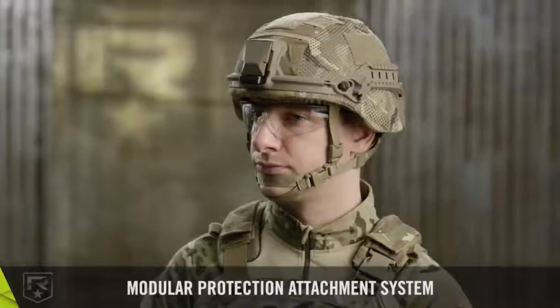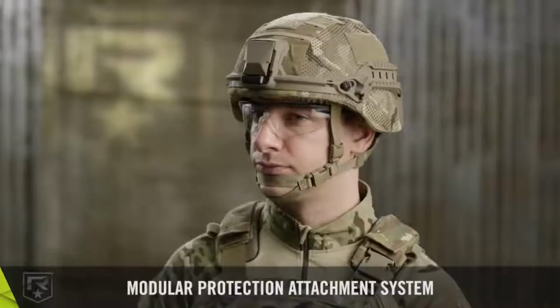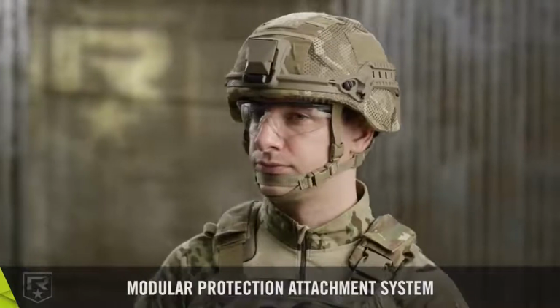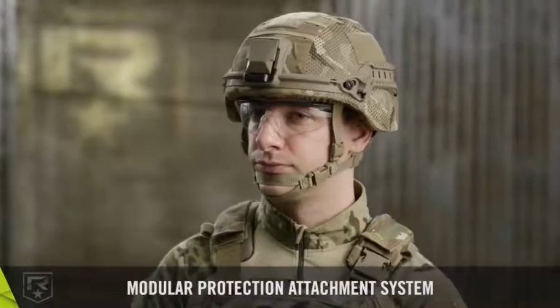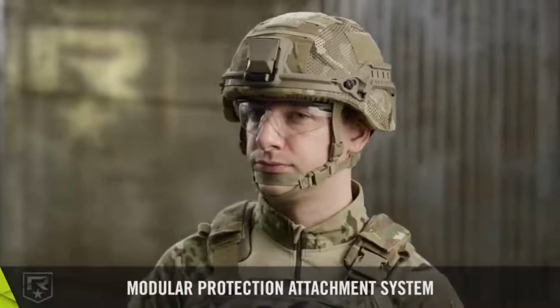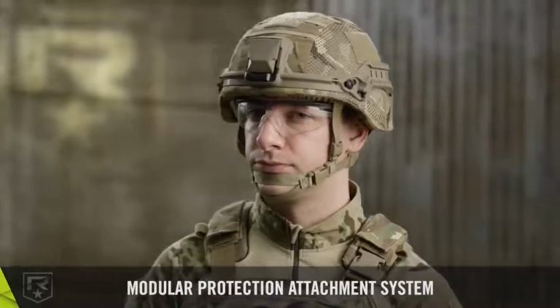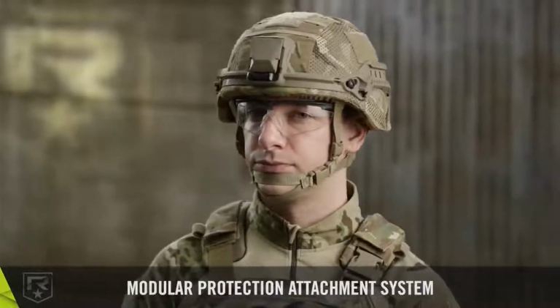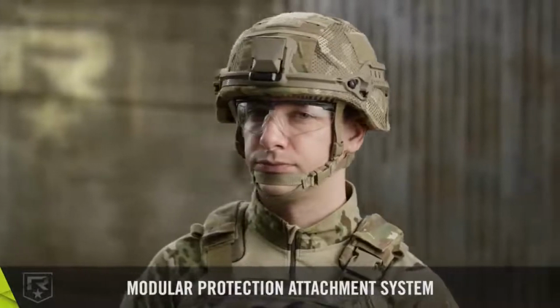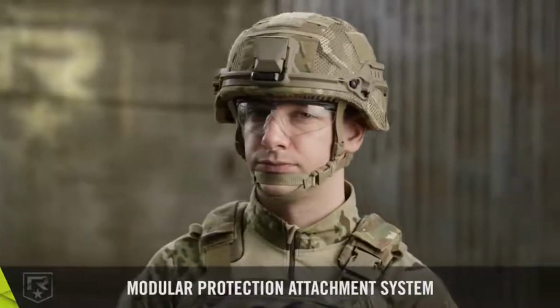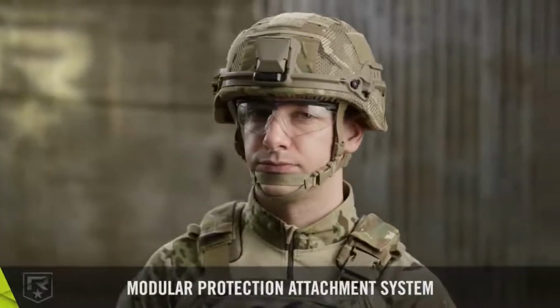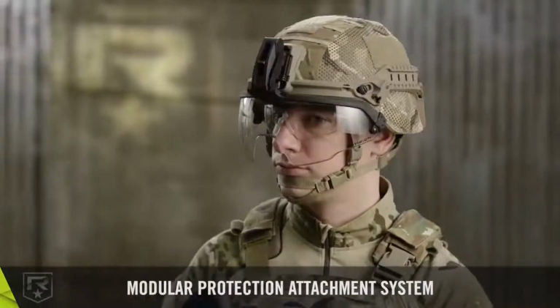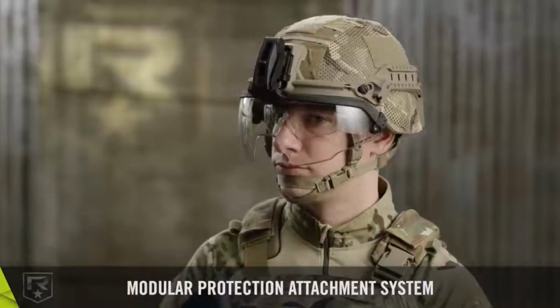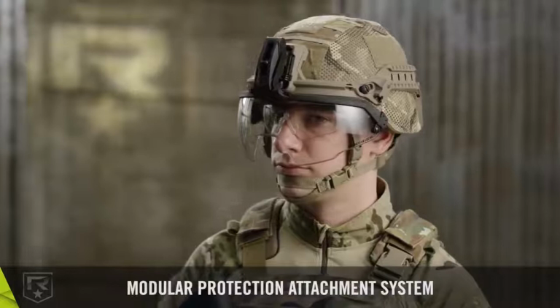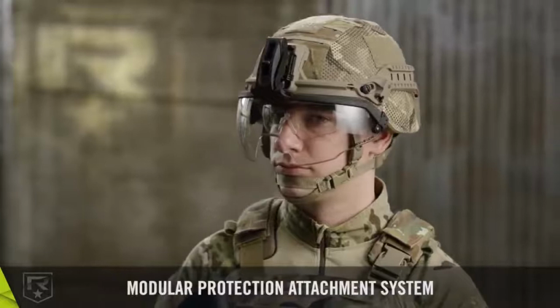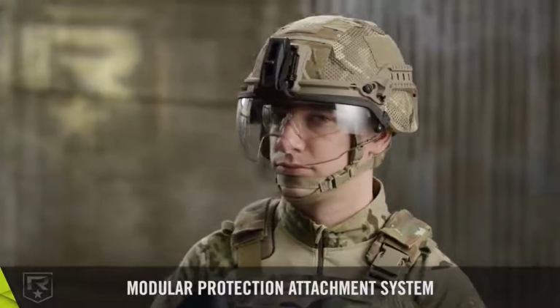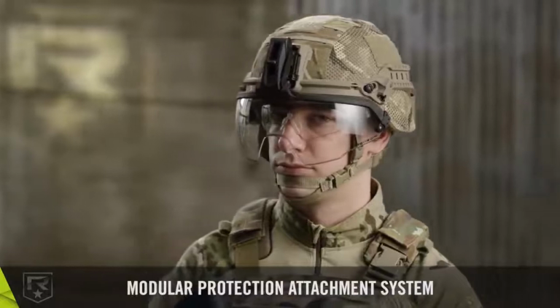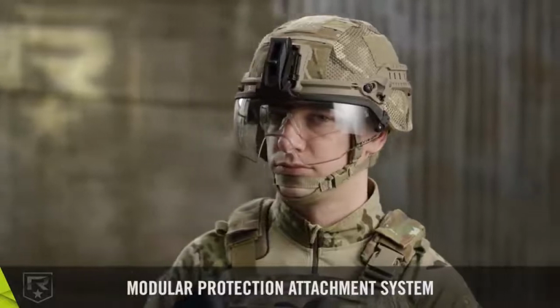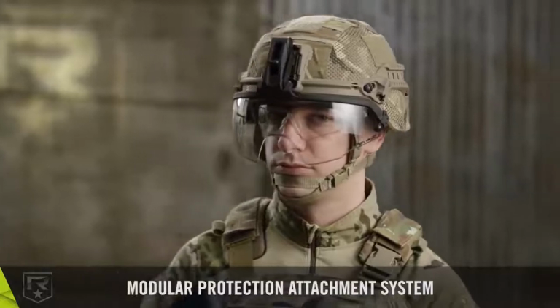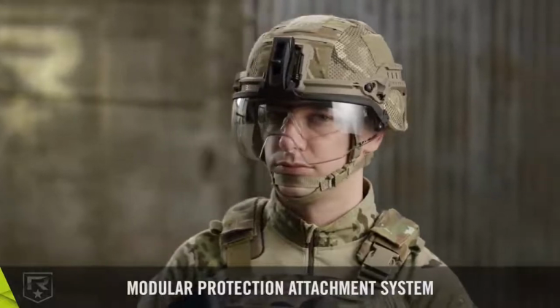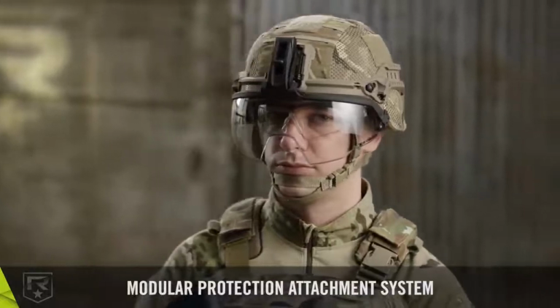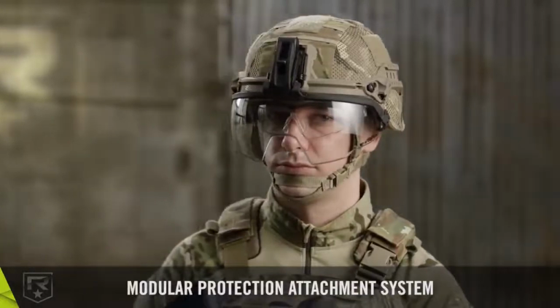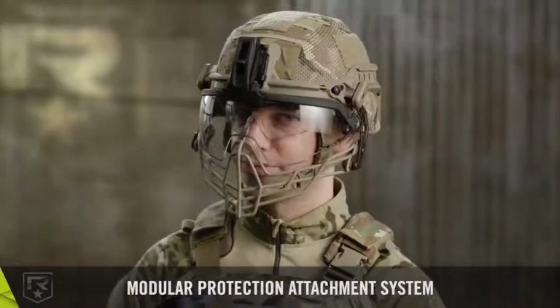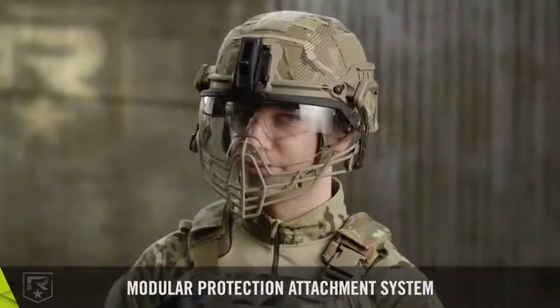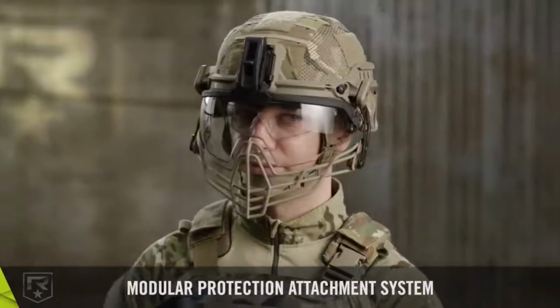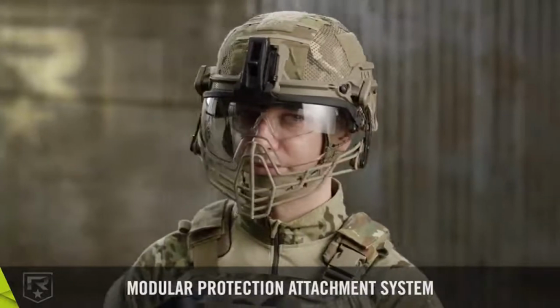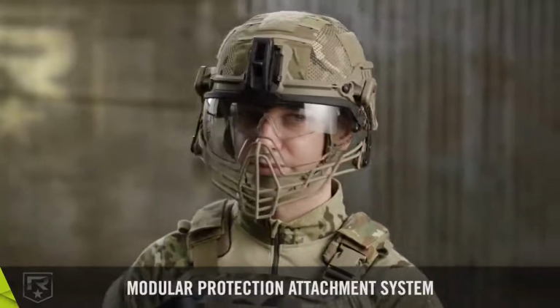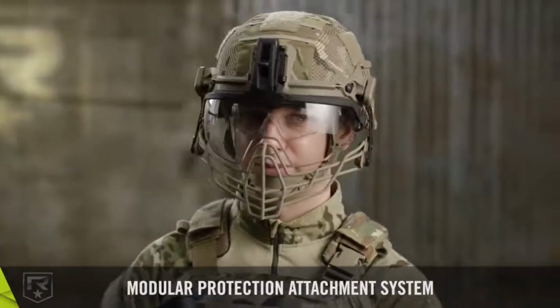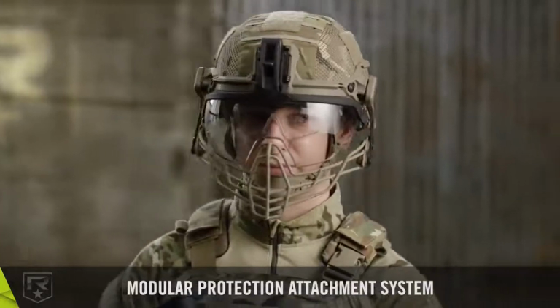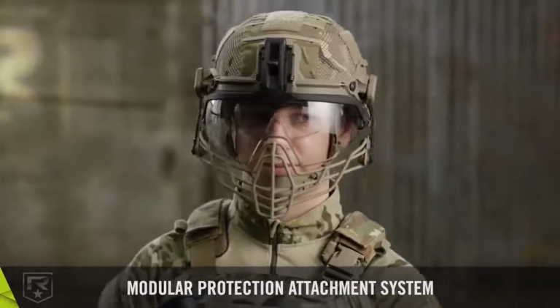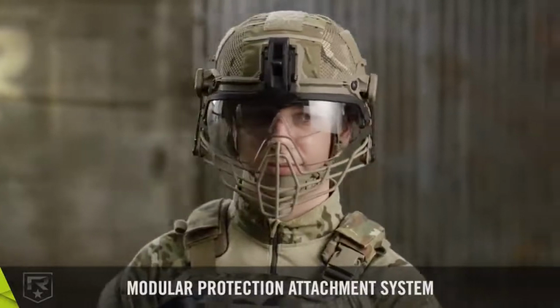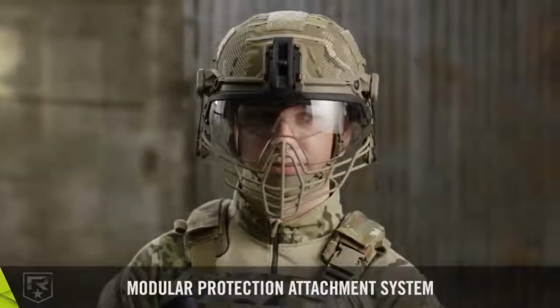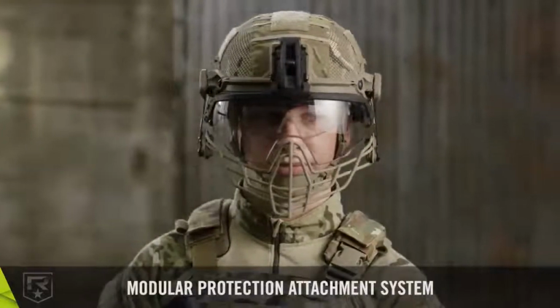The system can be worn in any combination, with each component seamlessly integrating with the next.